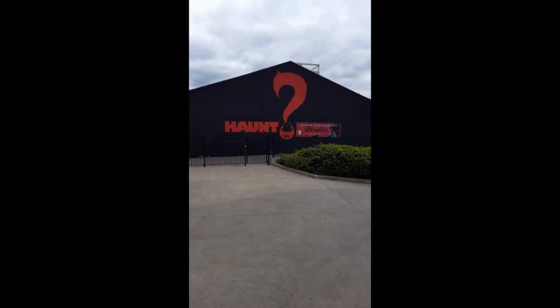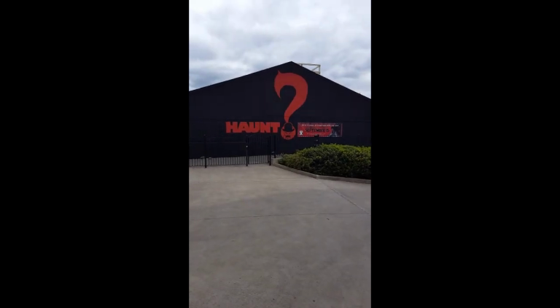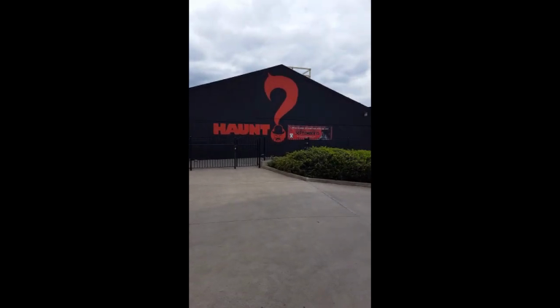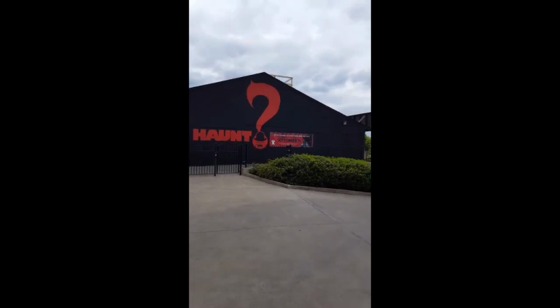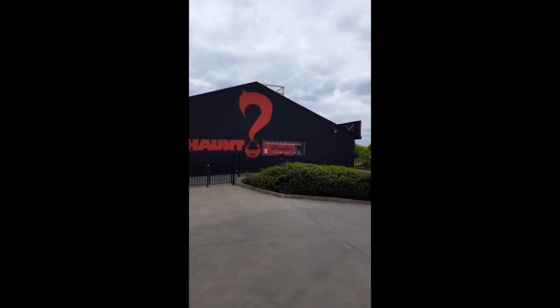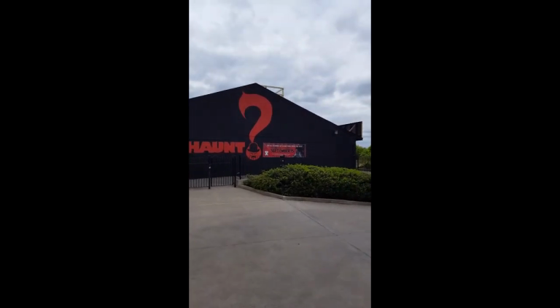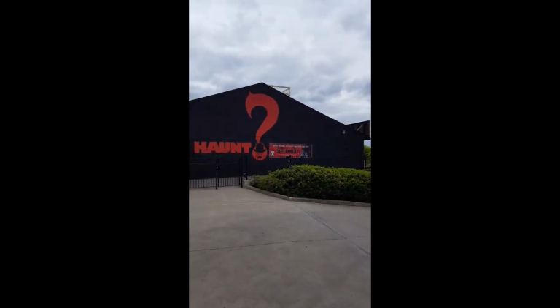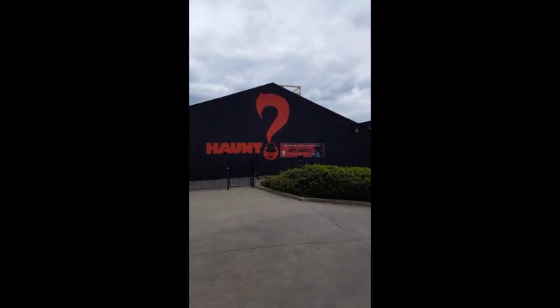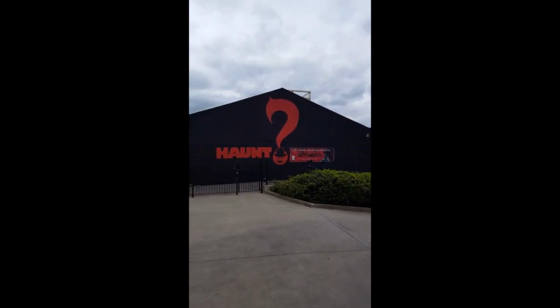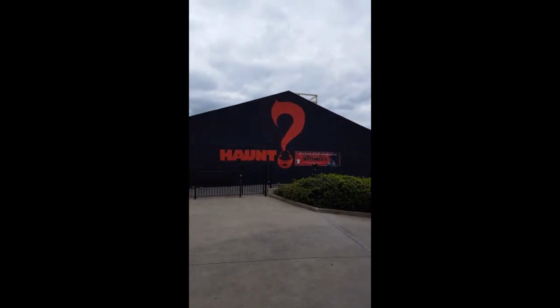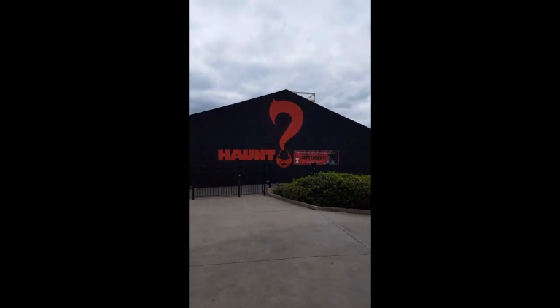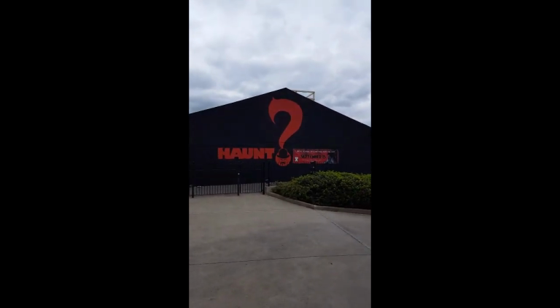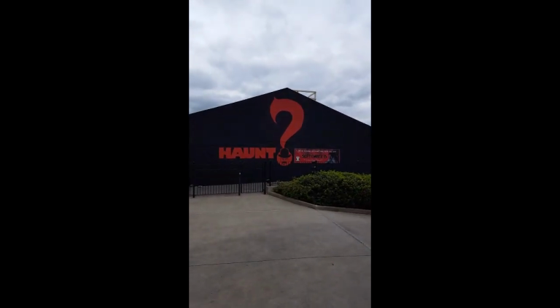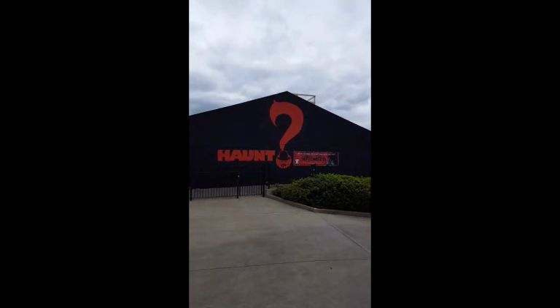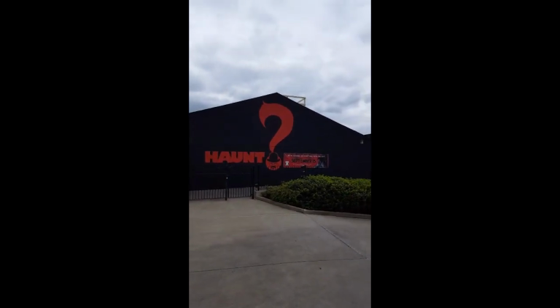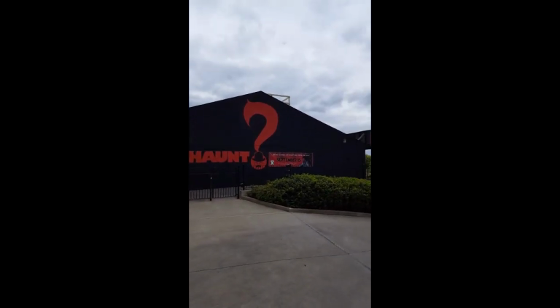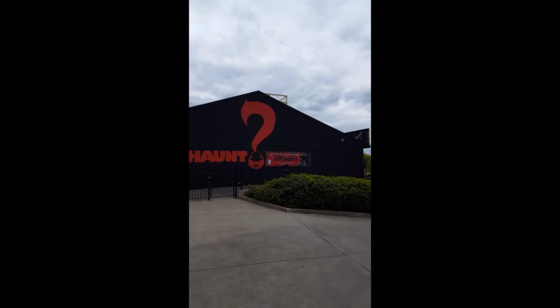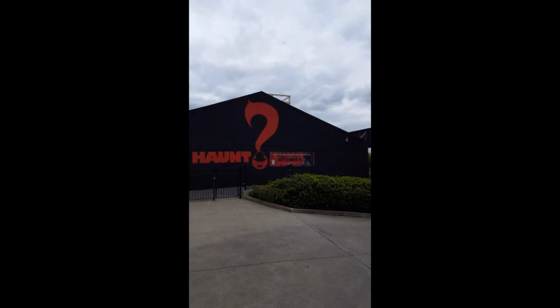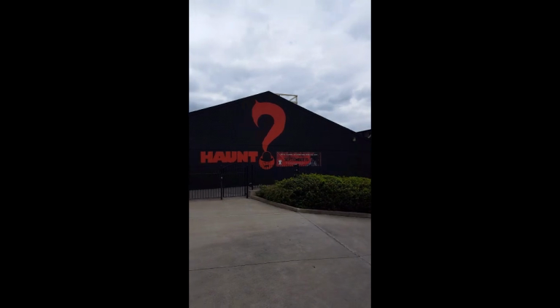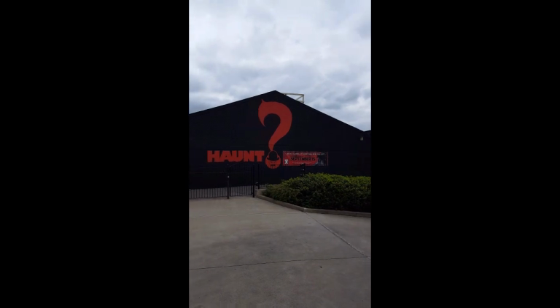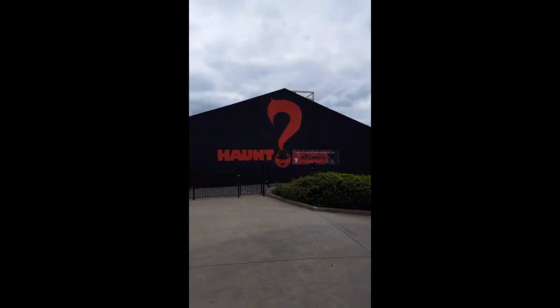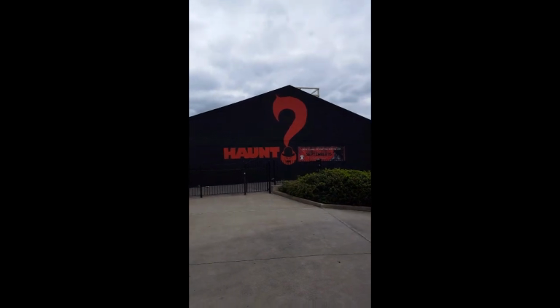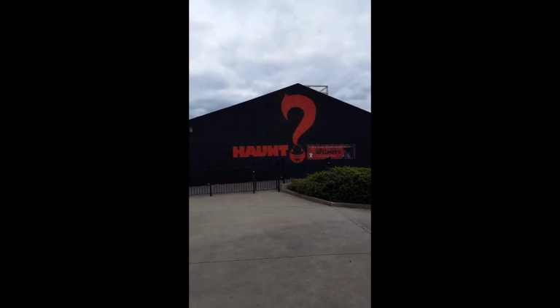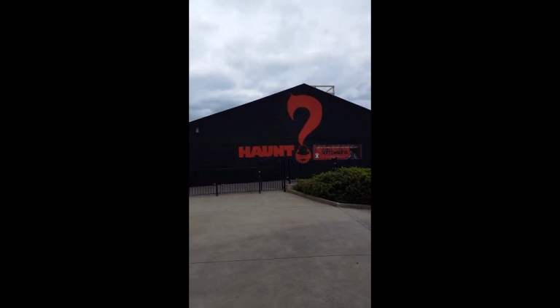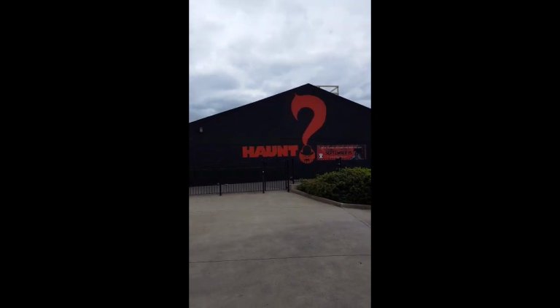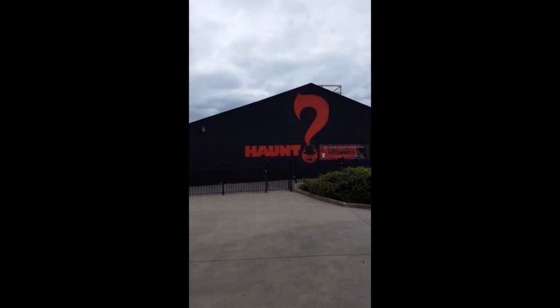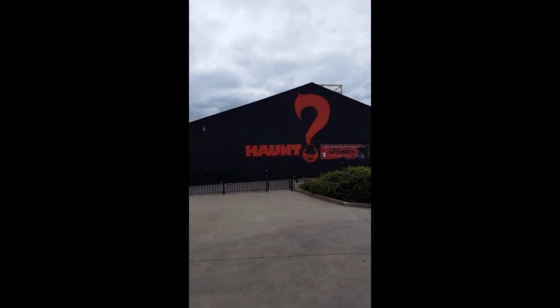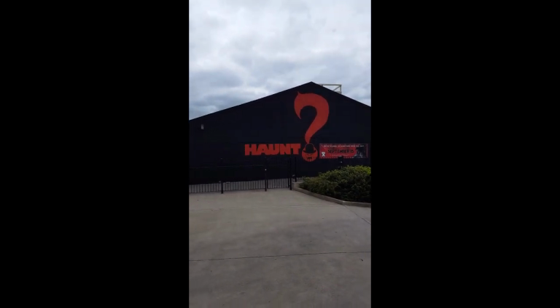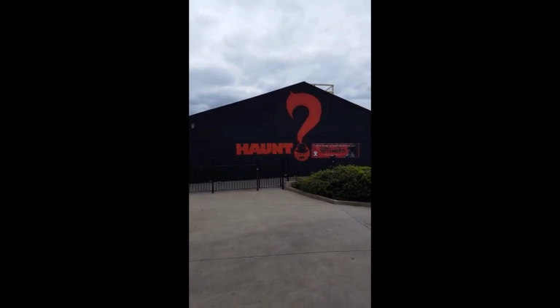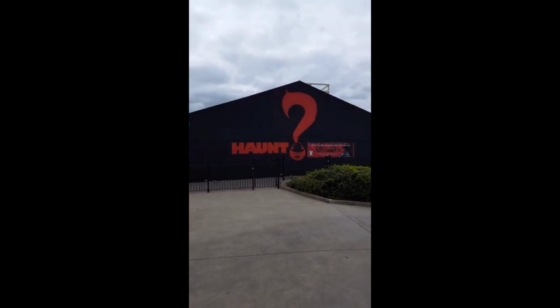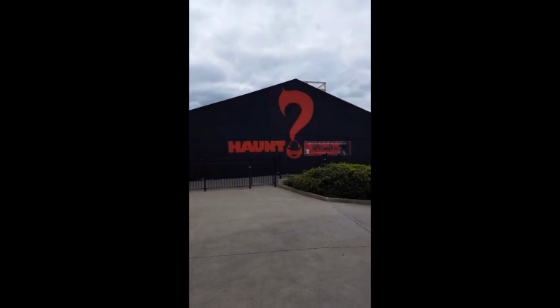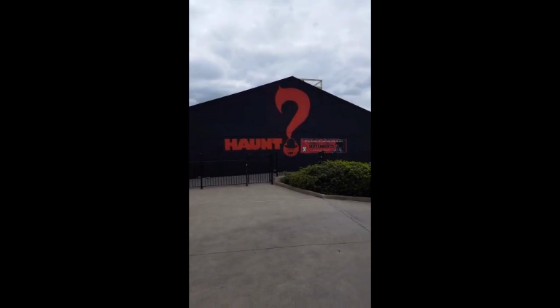It looks like they actually have a haunted house here in September — just like Halloween Horror Nights at Disney.